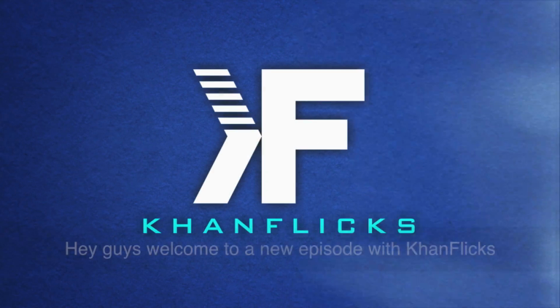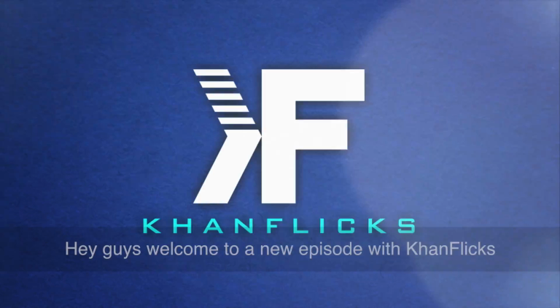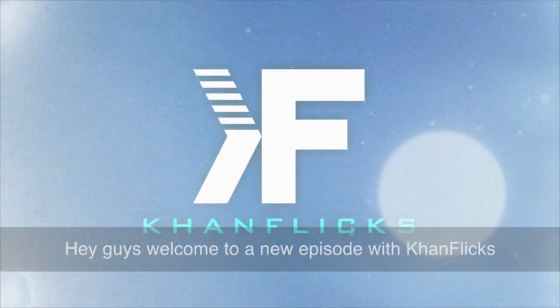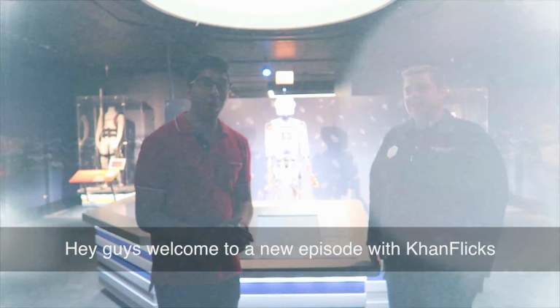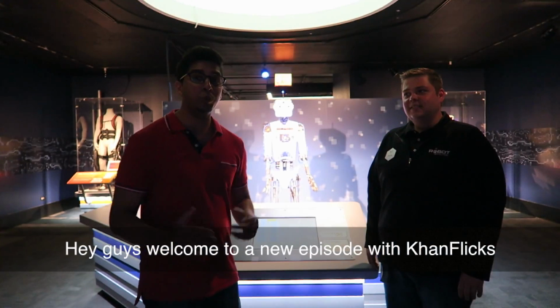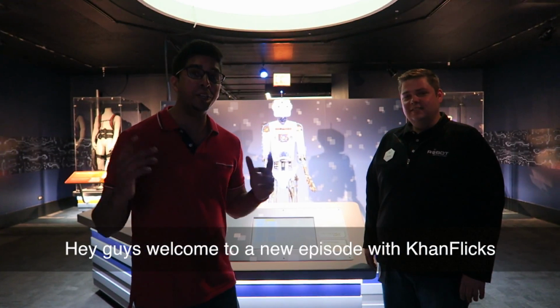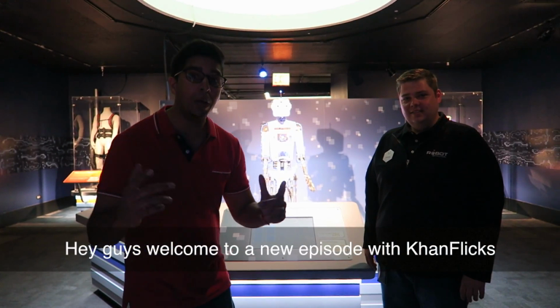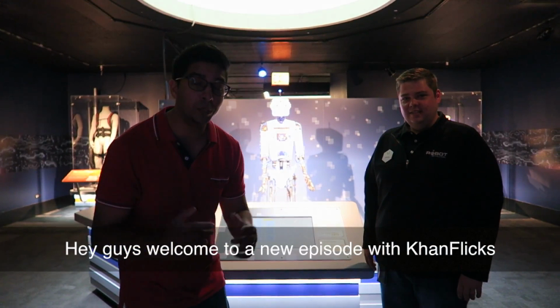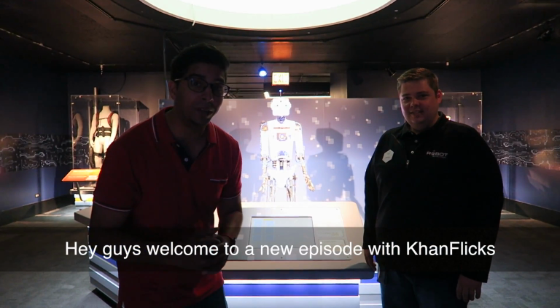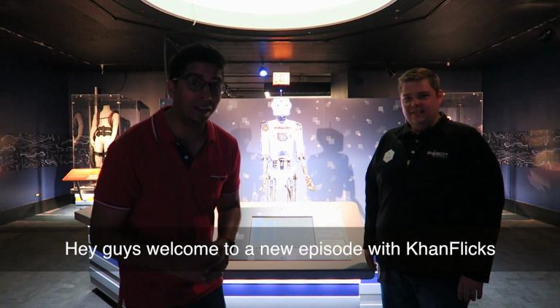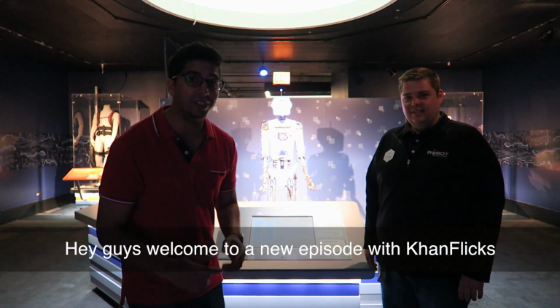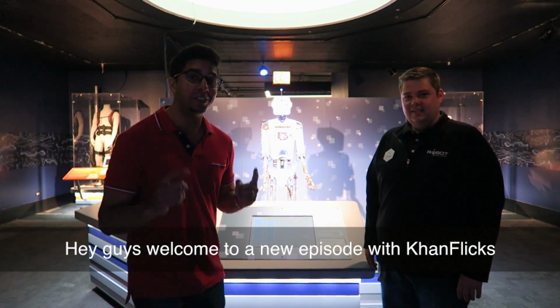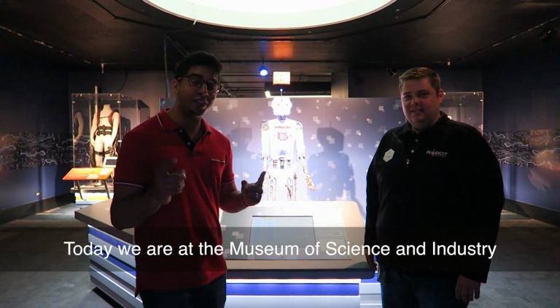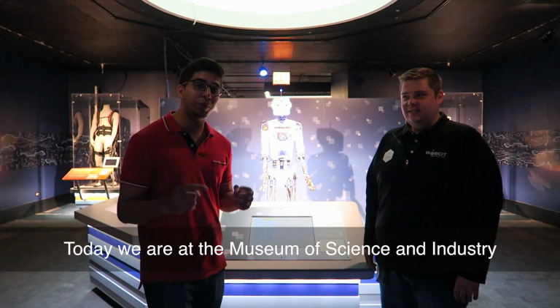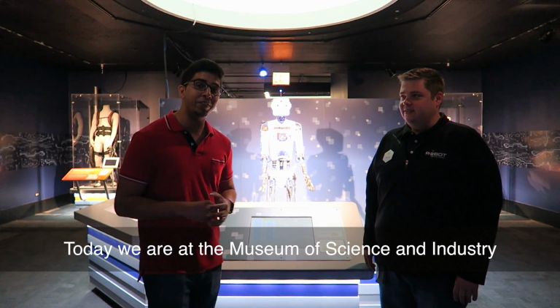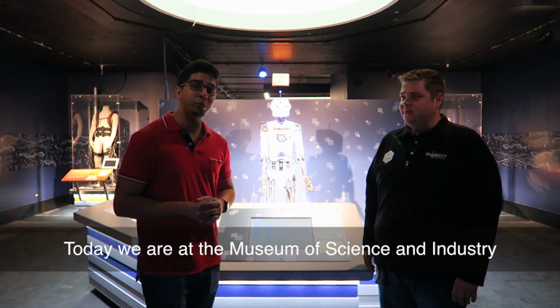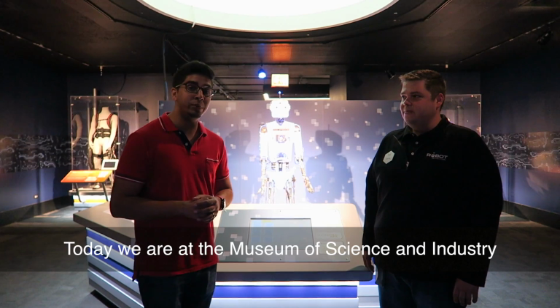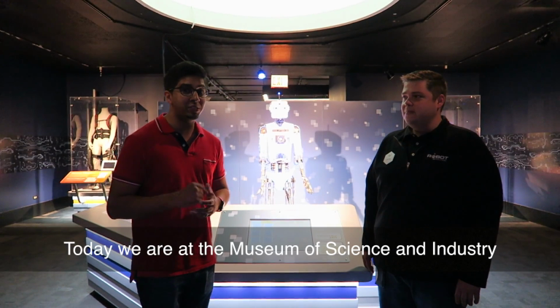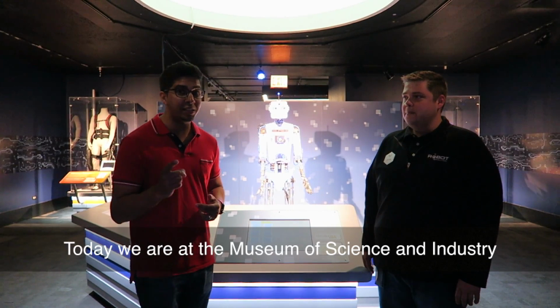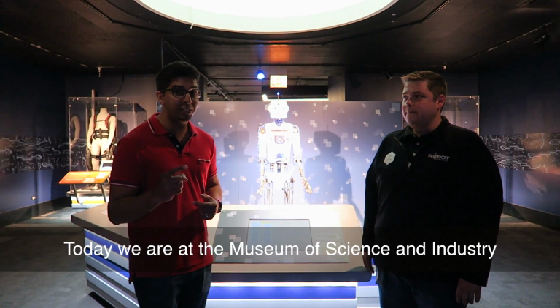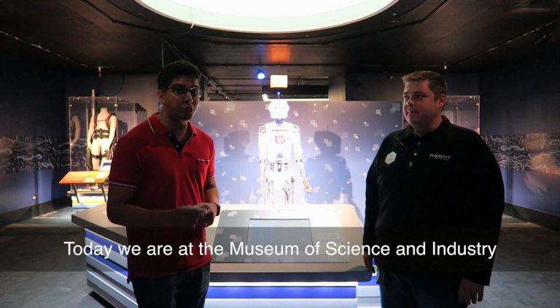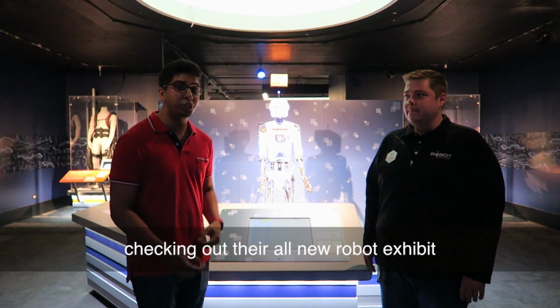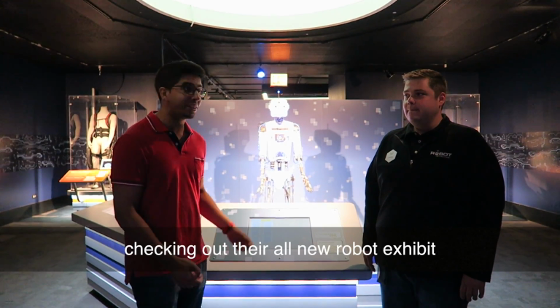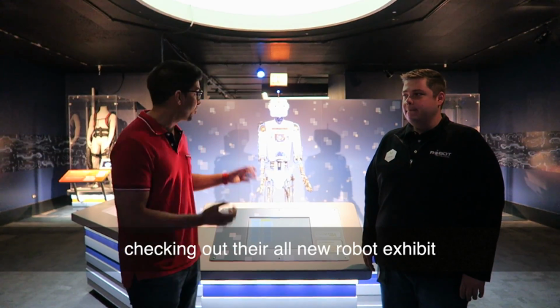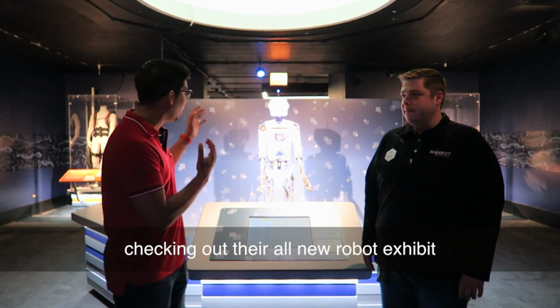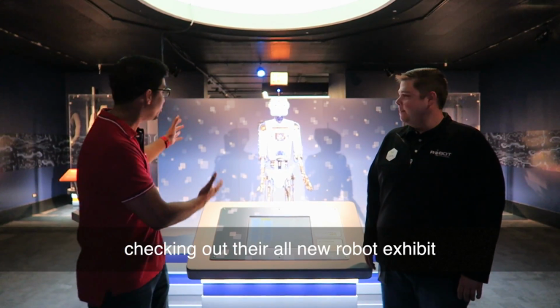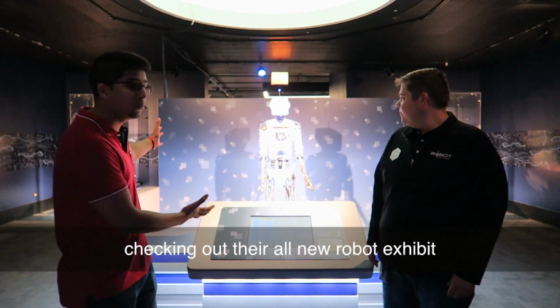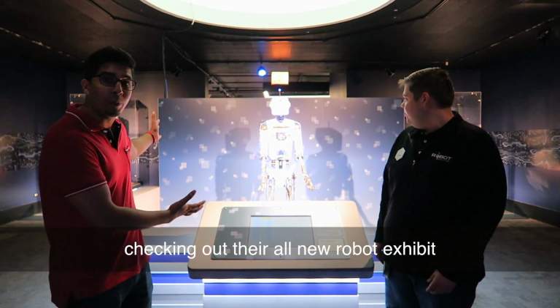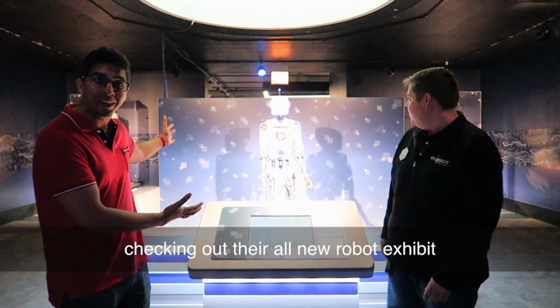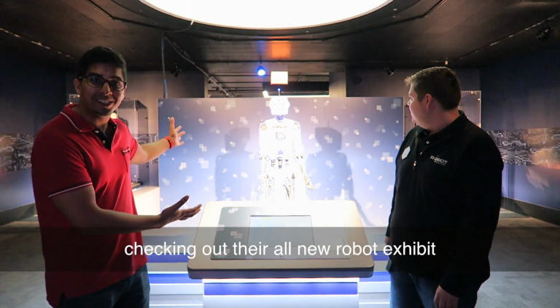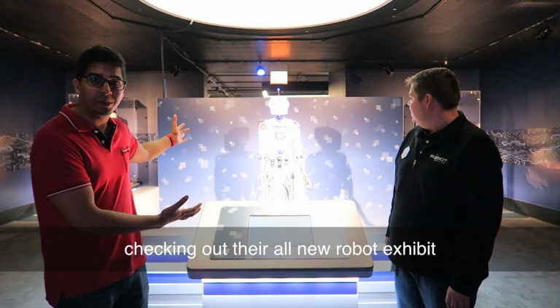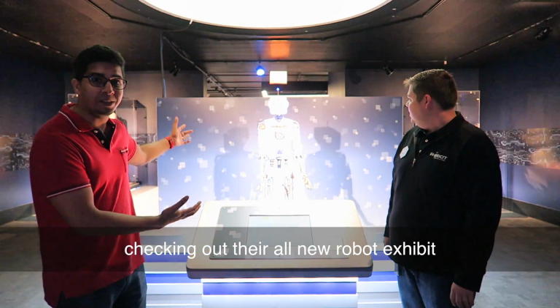Hey guys, welcome to a new episode of Conflicts. Today we're at the Museum of Science and Industry checking out their all-new robotic exhibit.